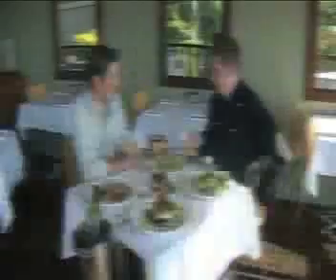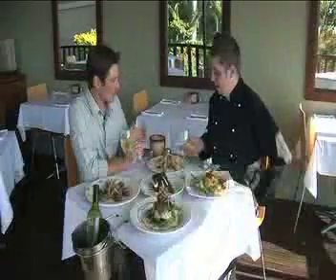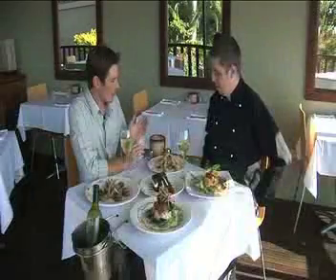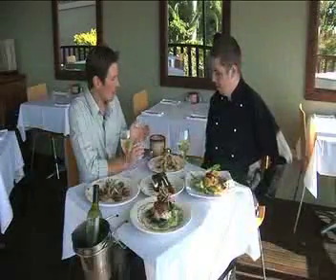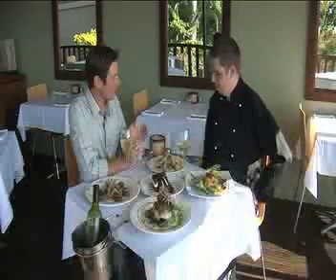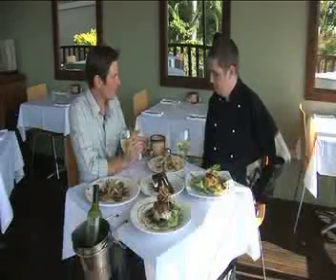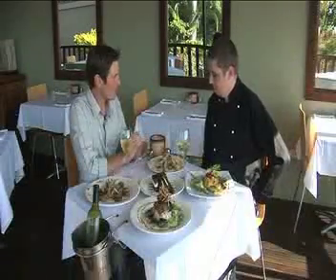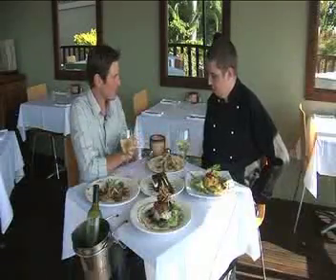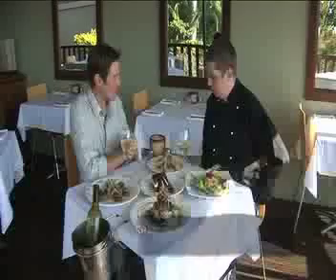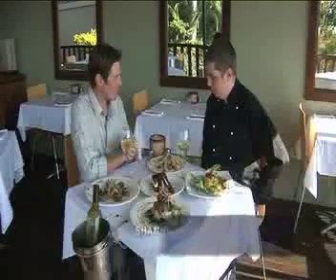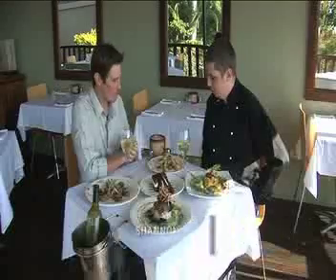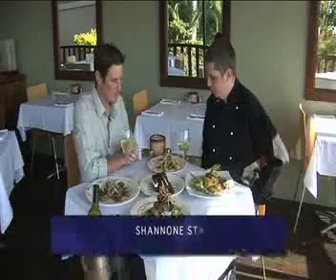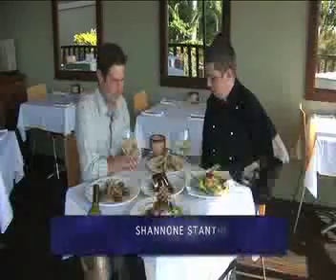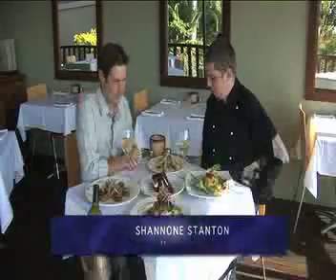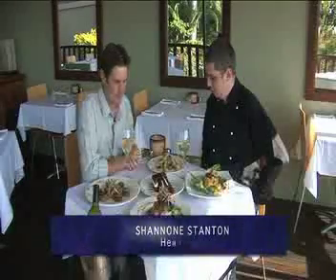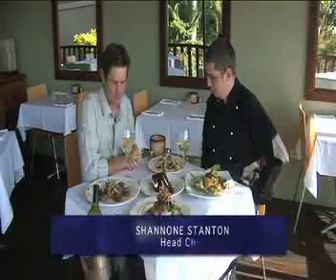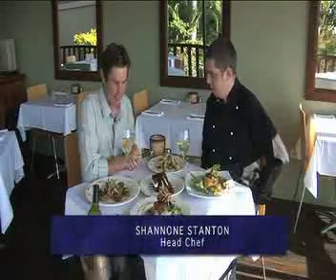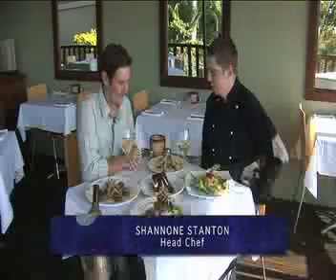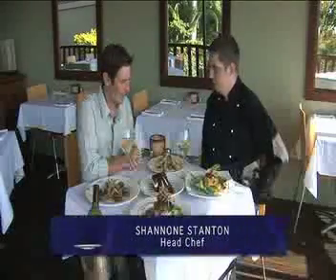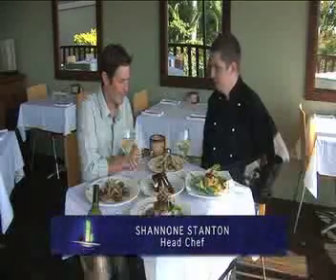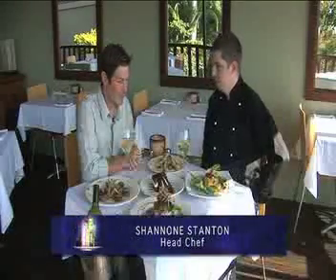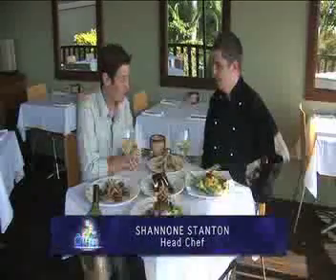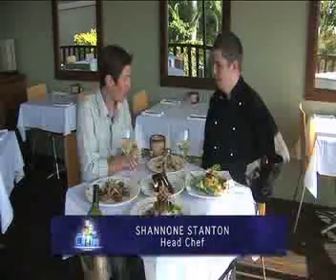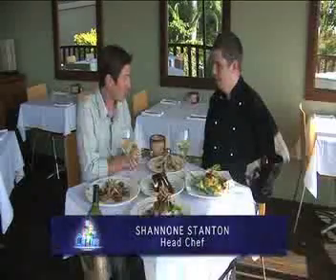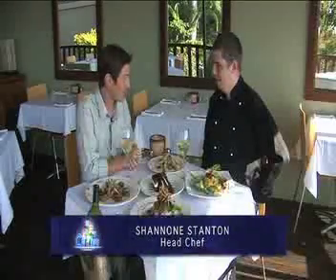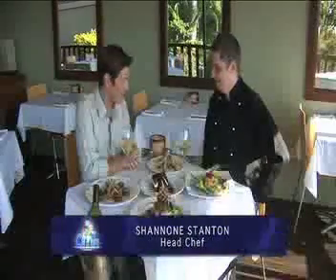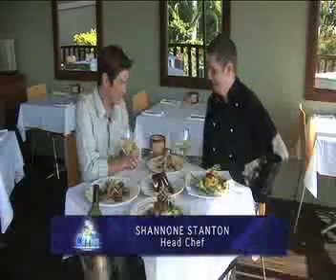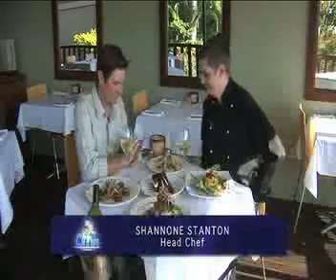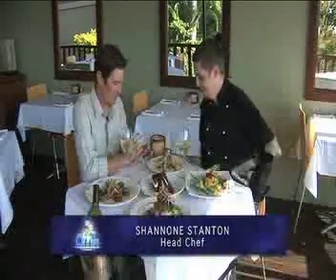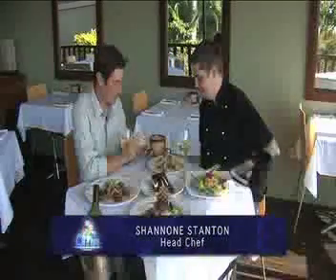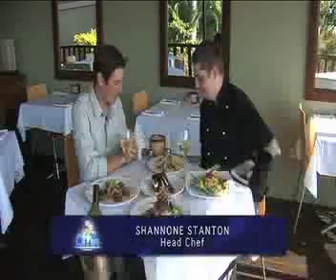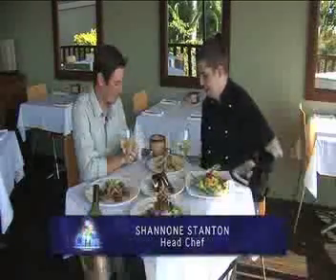Shannon, if you could just talk us through some of the meals that you've got prepared here. They look absolutely fantastic. What do we have?